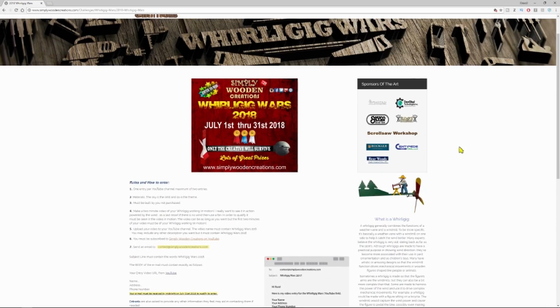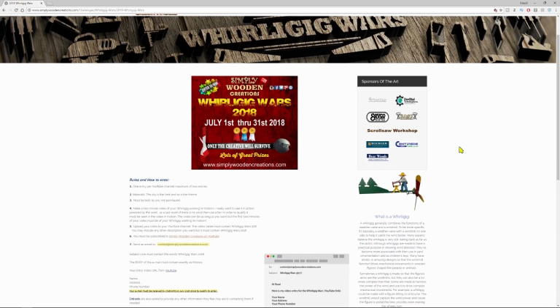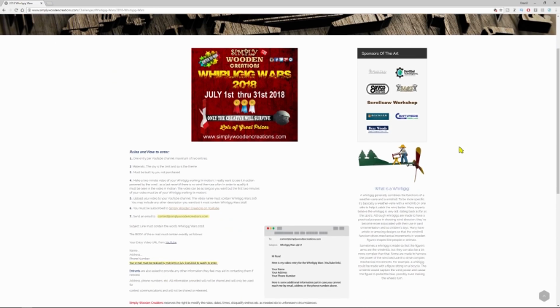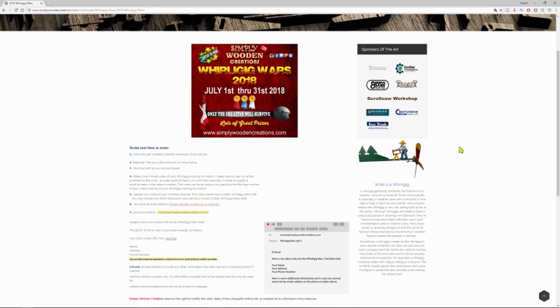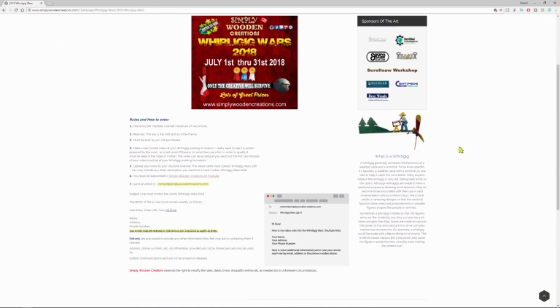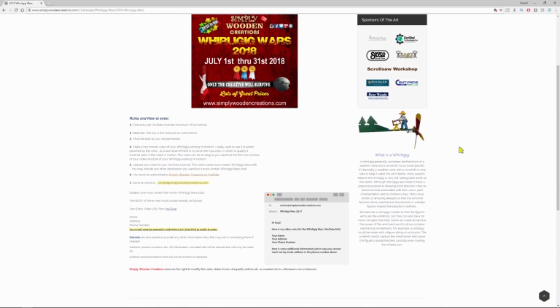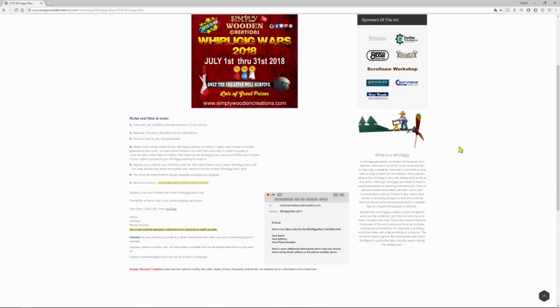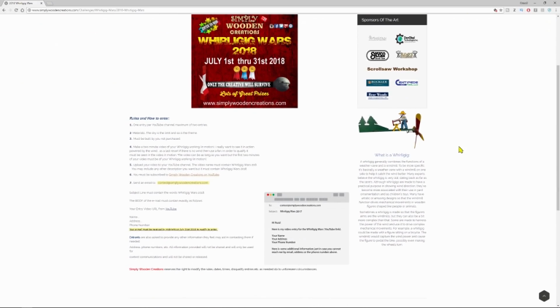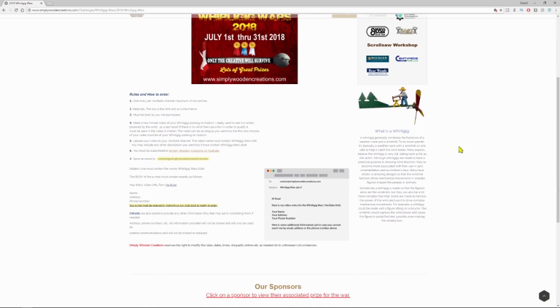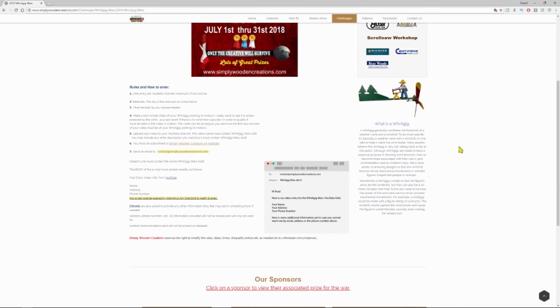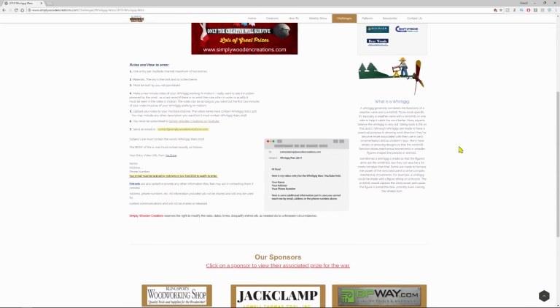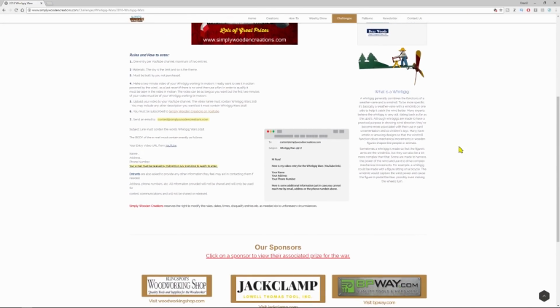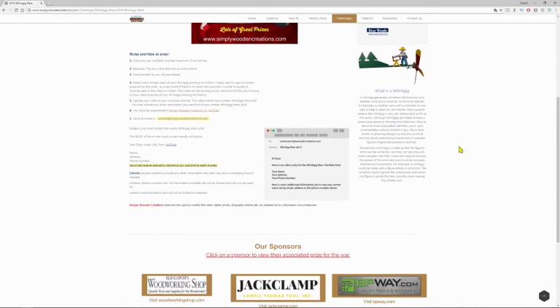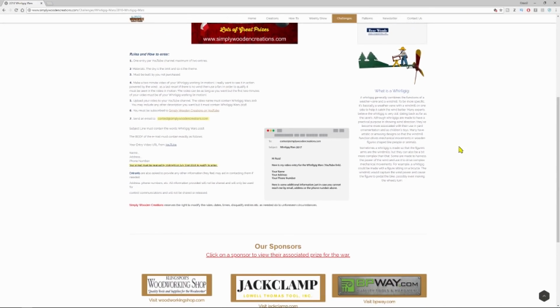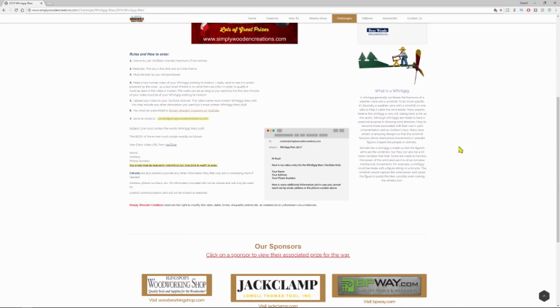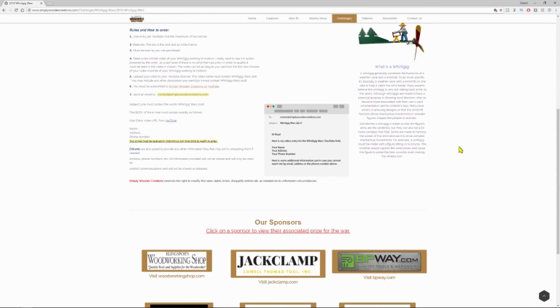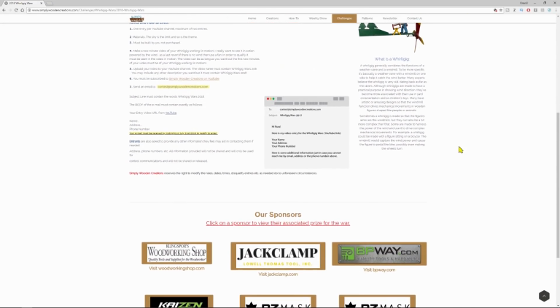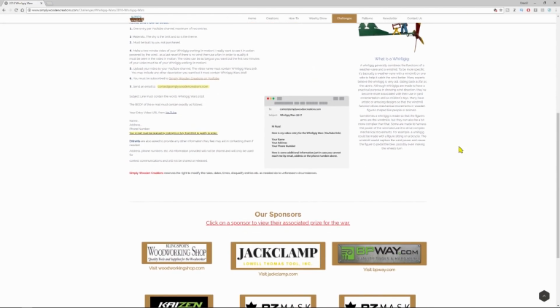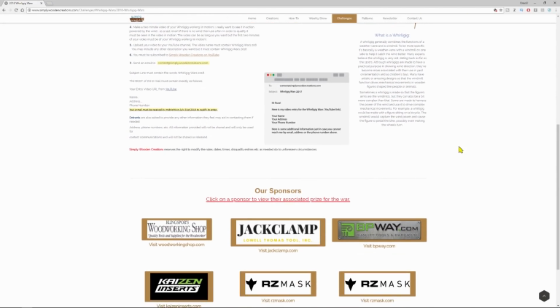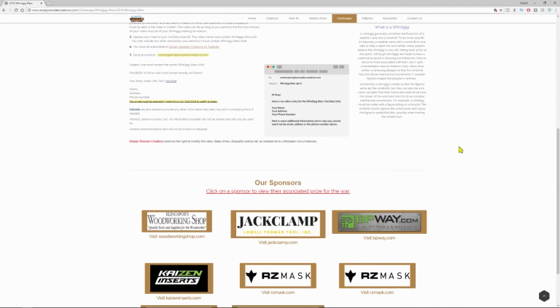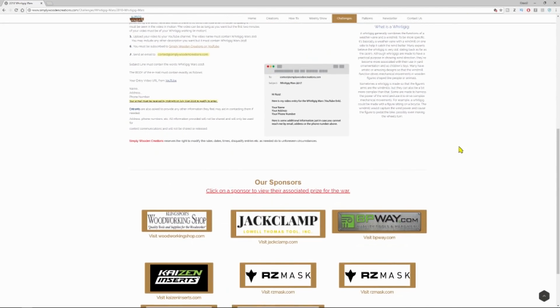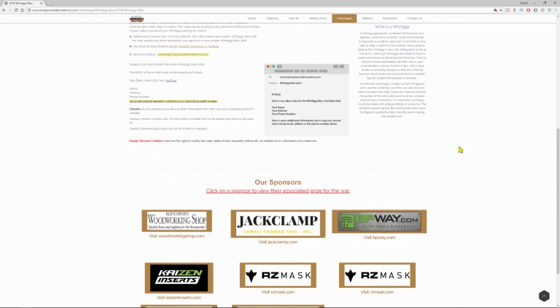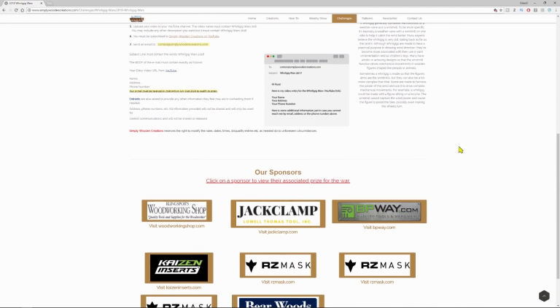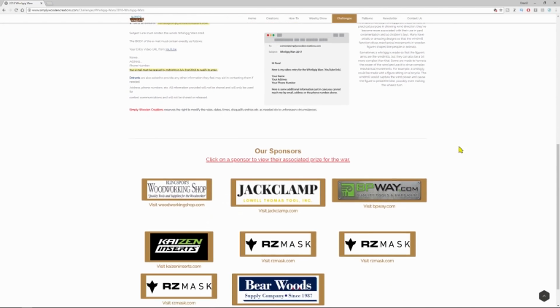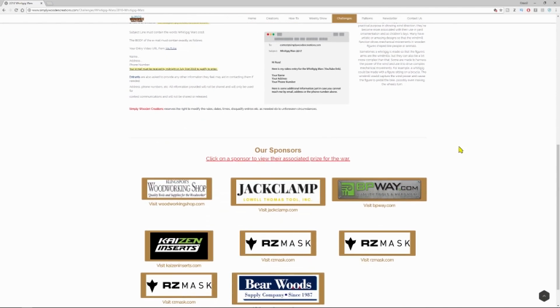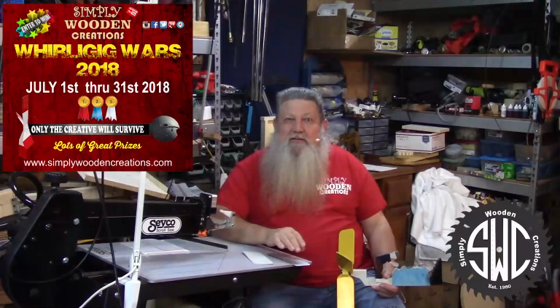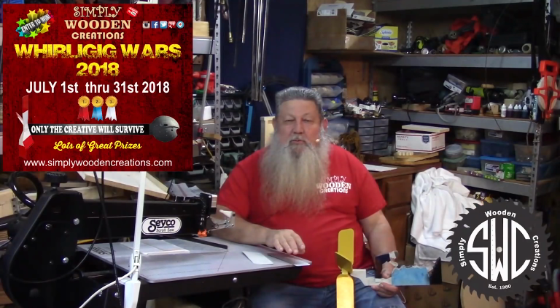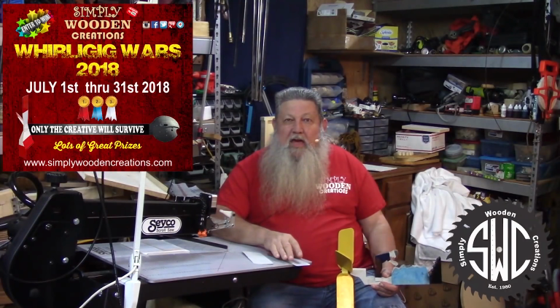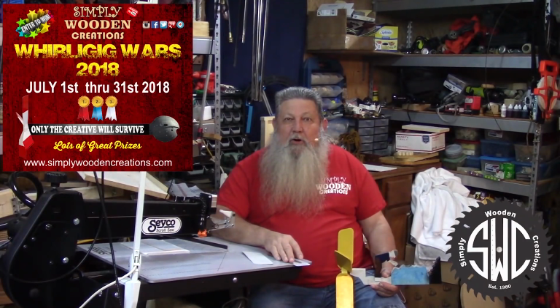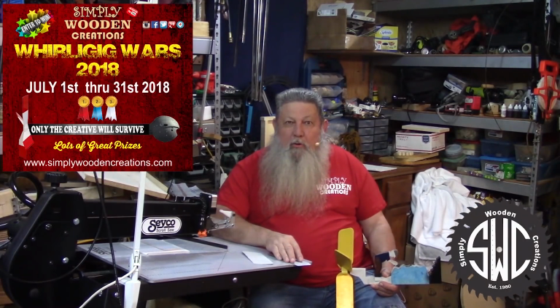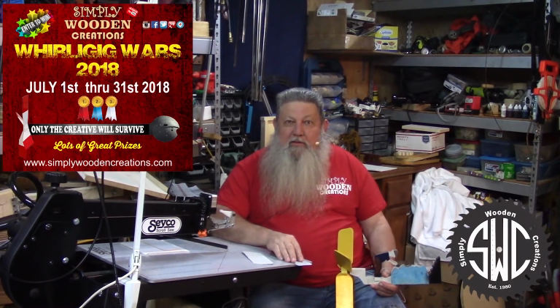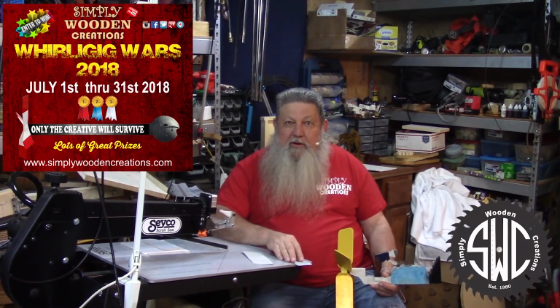Also, if you scroll down to the bottom of the page you'll see our great sponsors and some of the great prizes that we already have there.